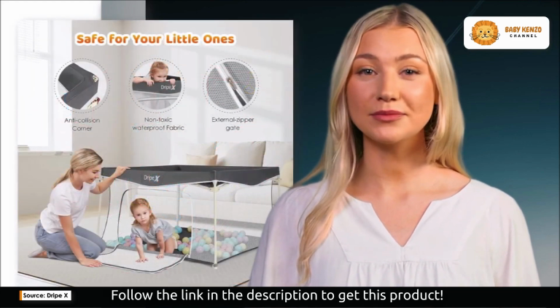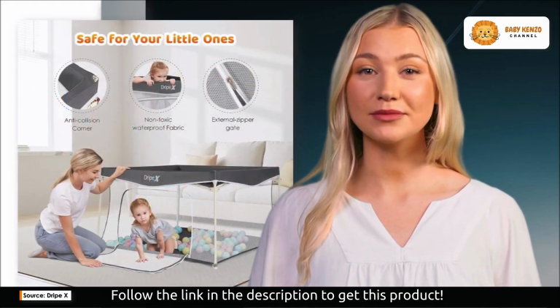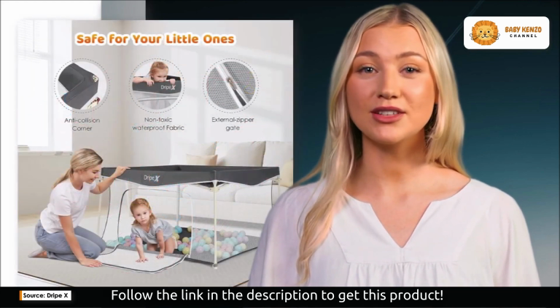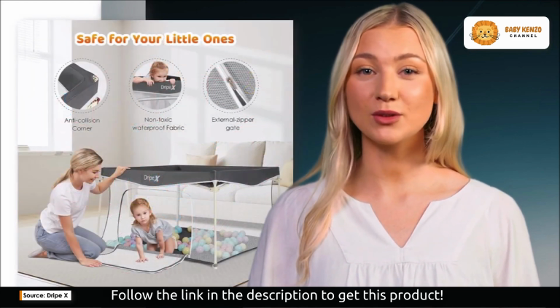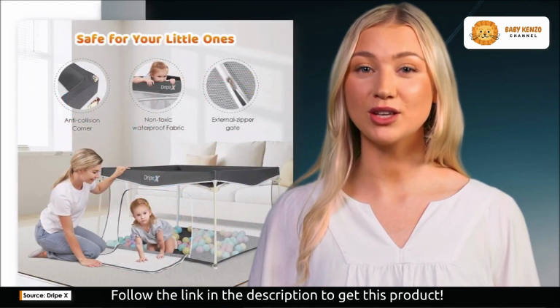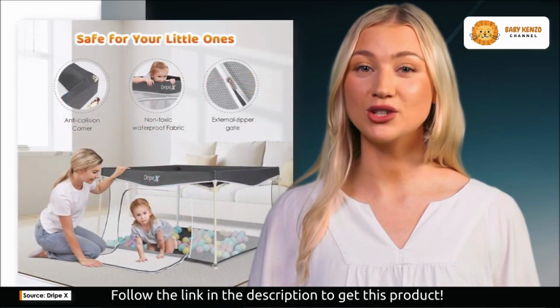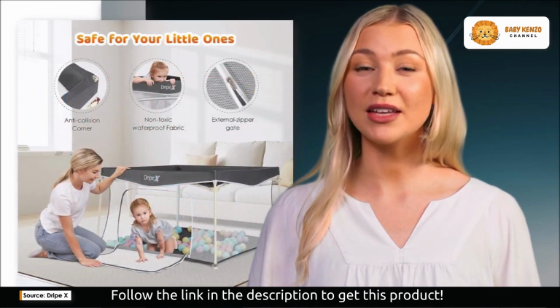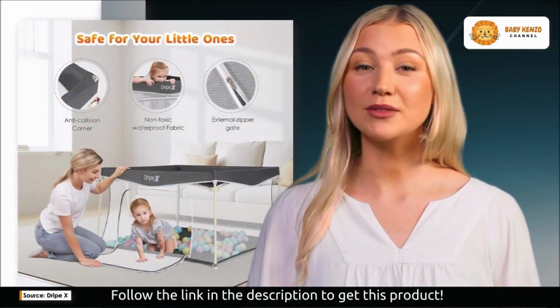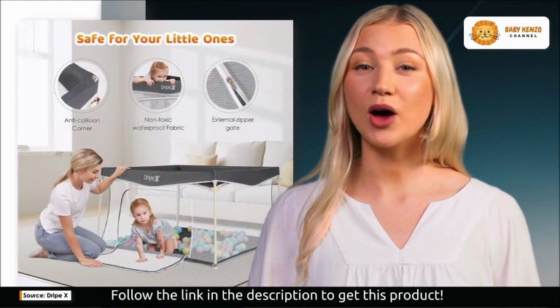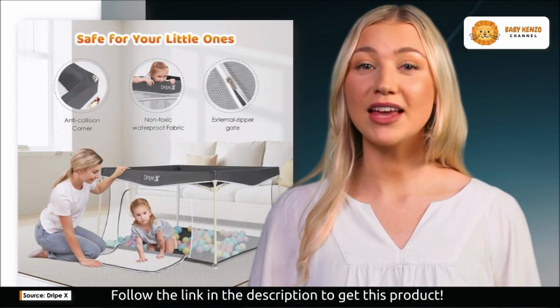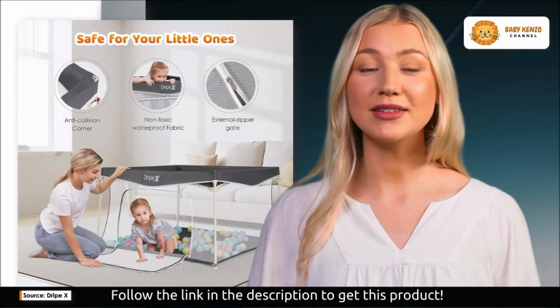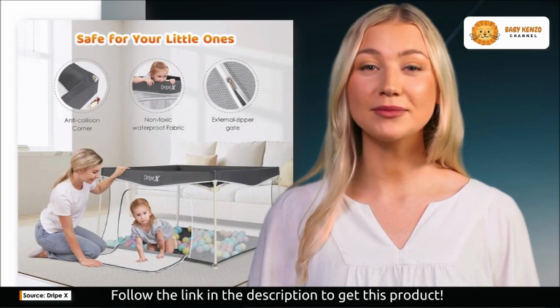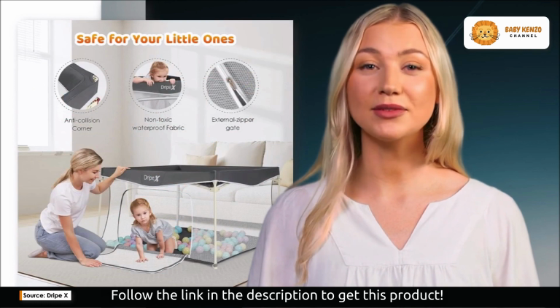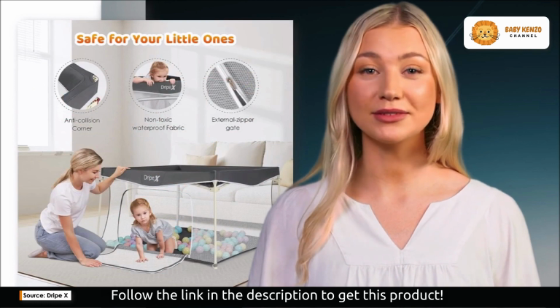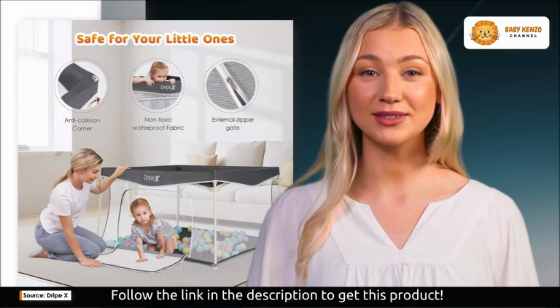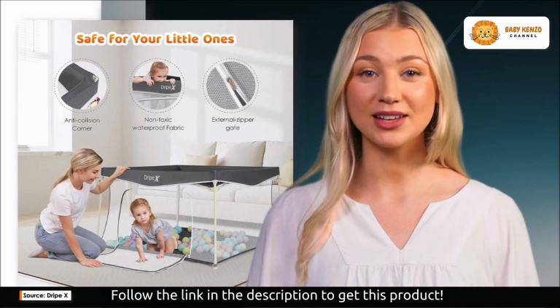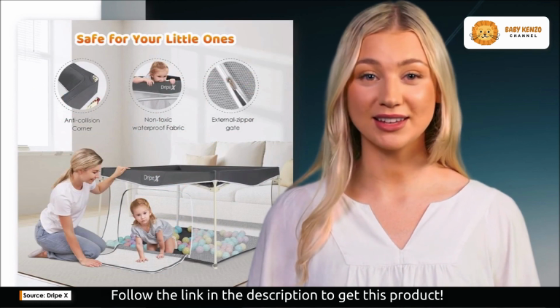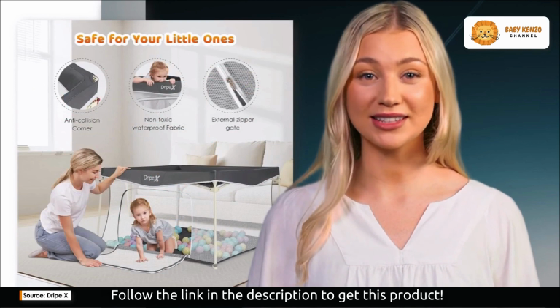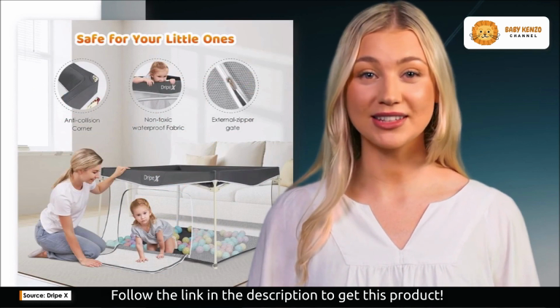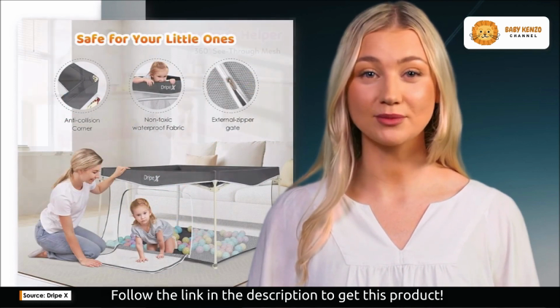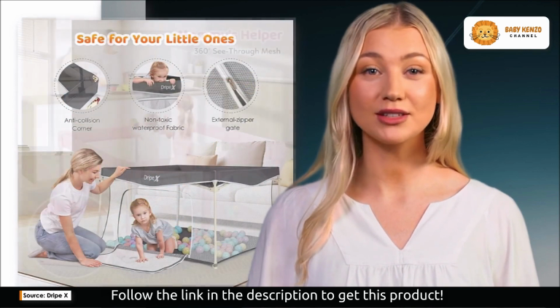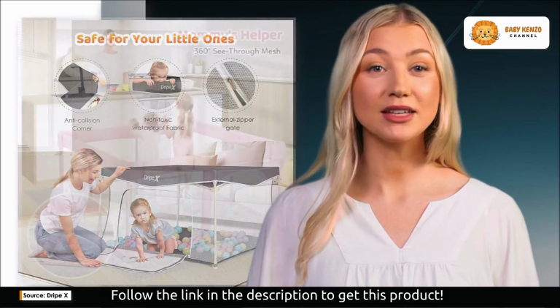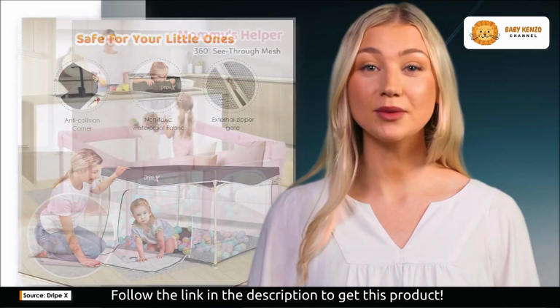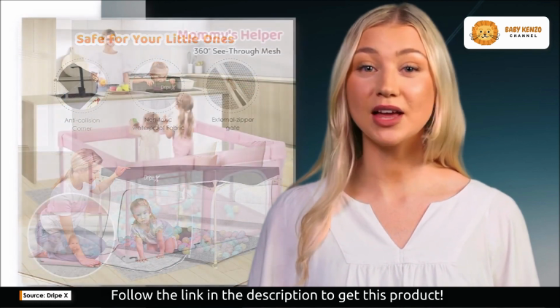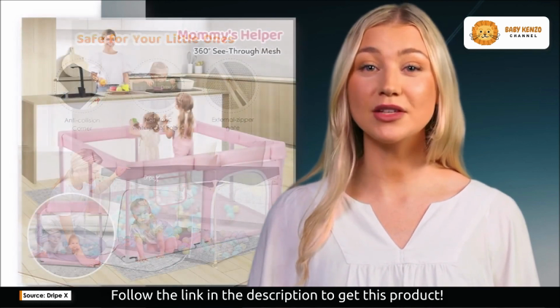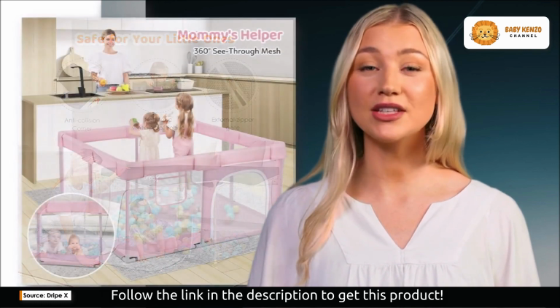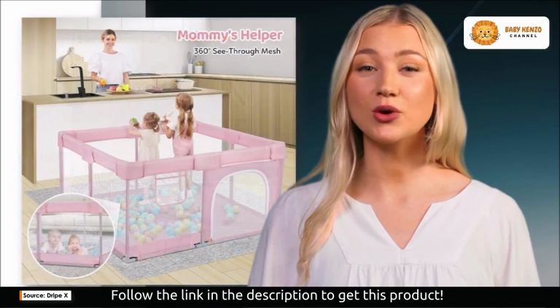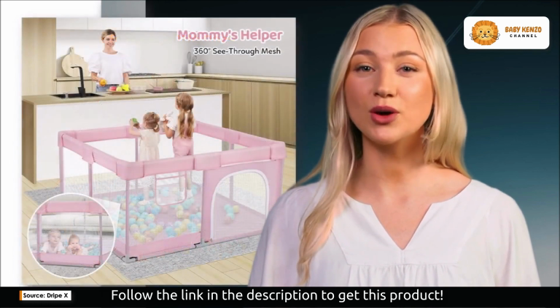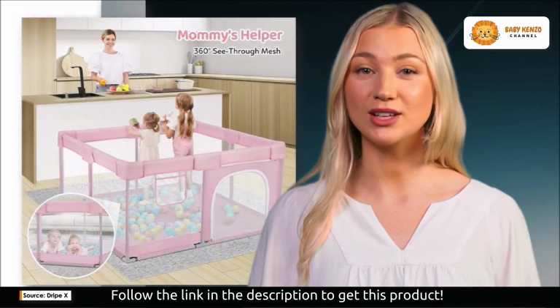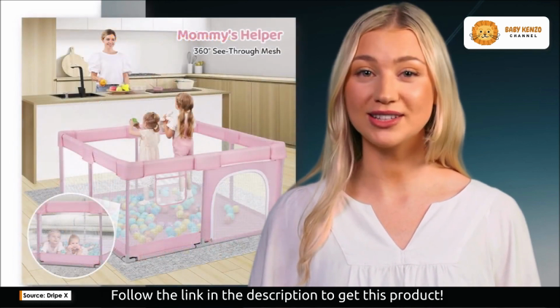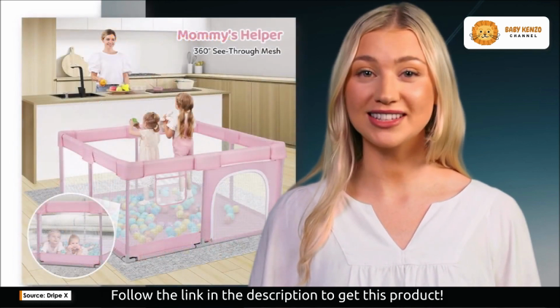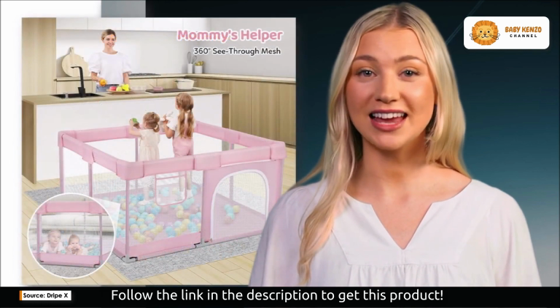Do you want to try this product? Click on the description link below to order yours today.